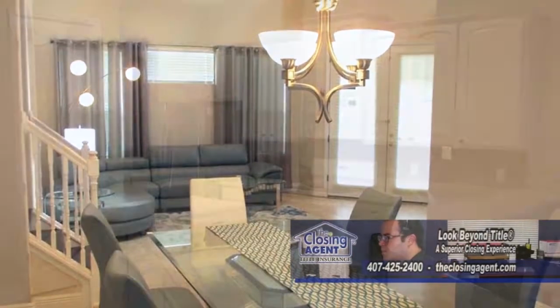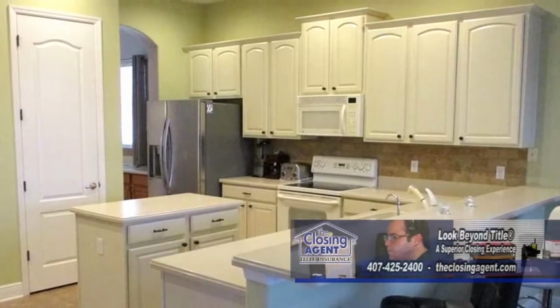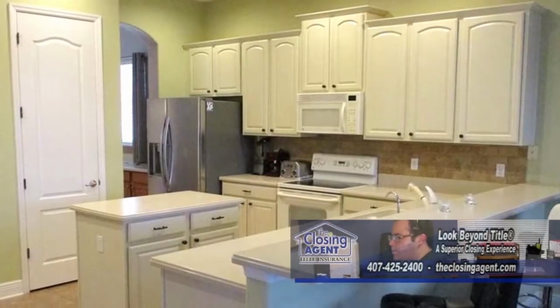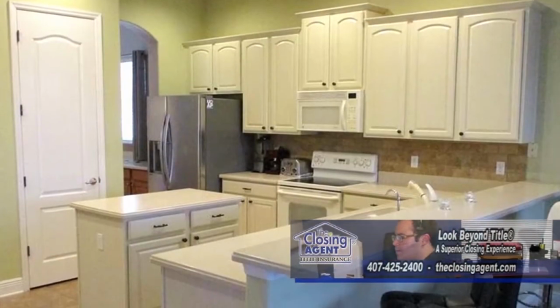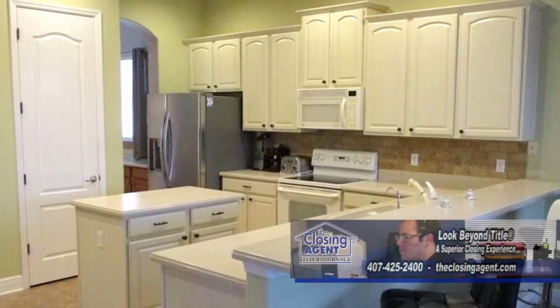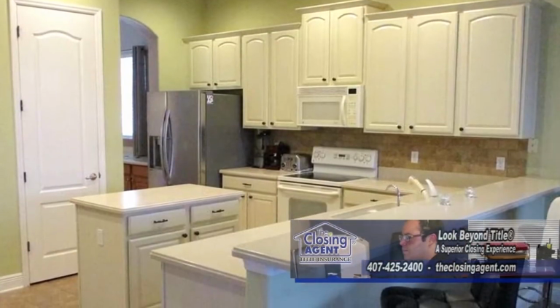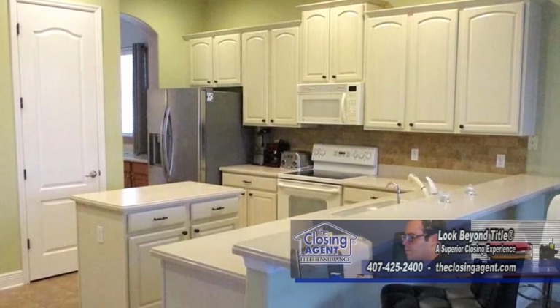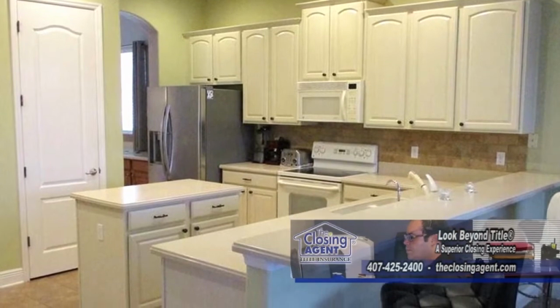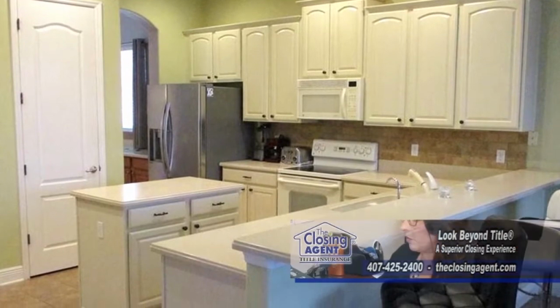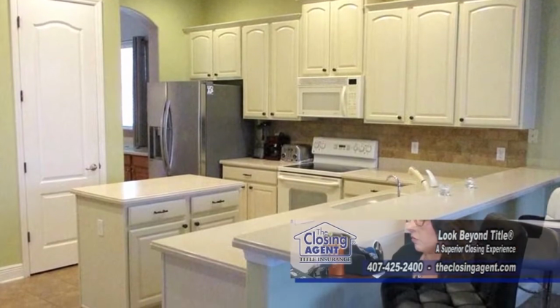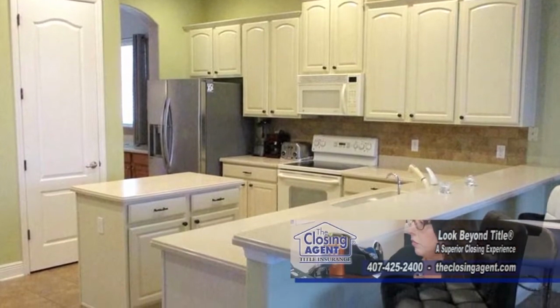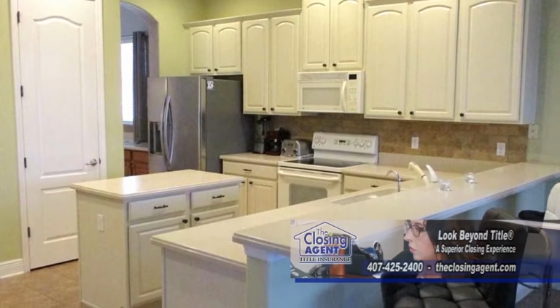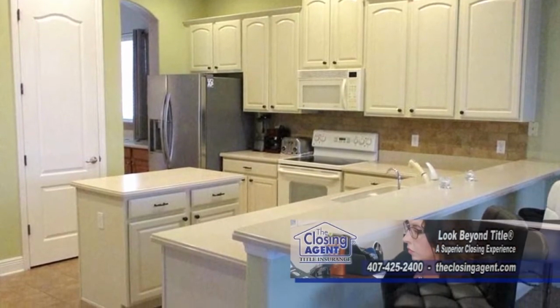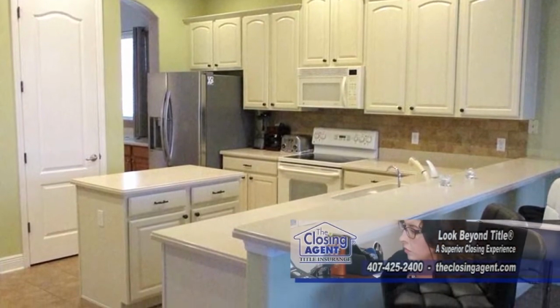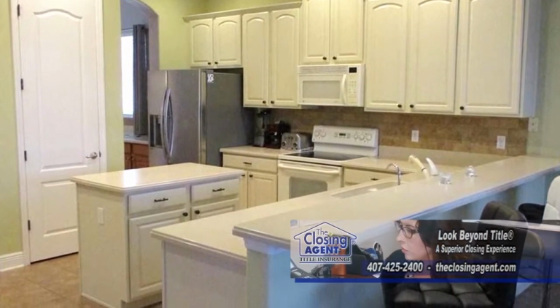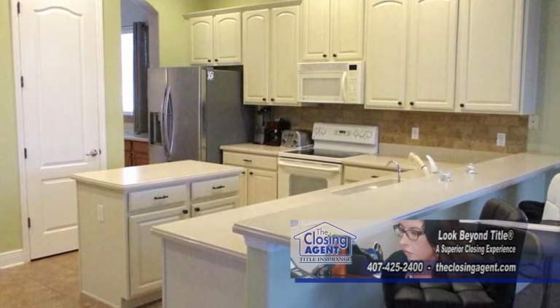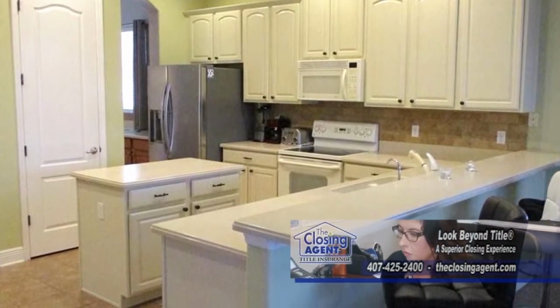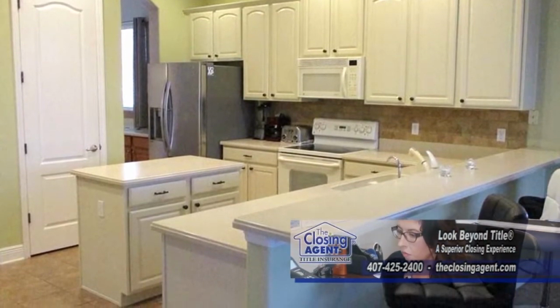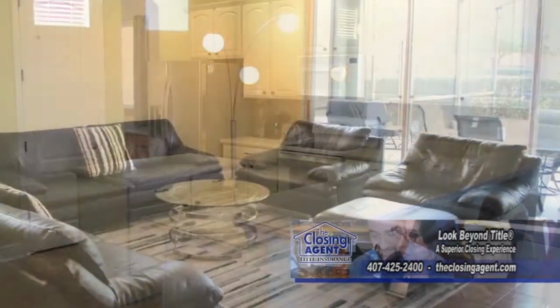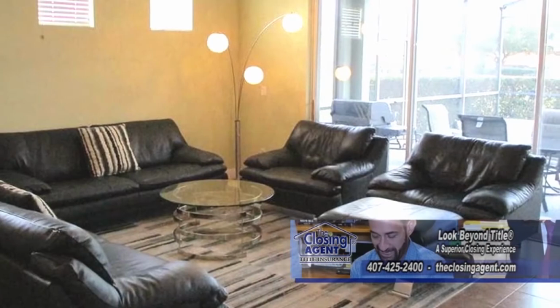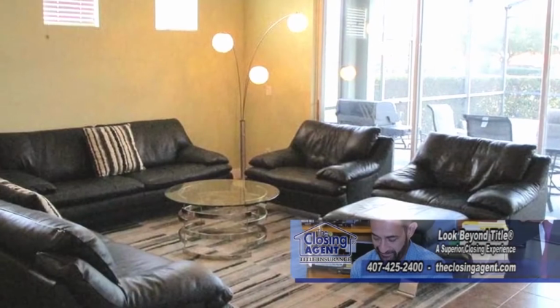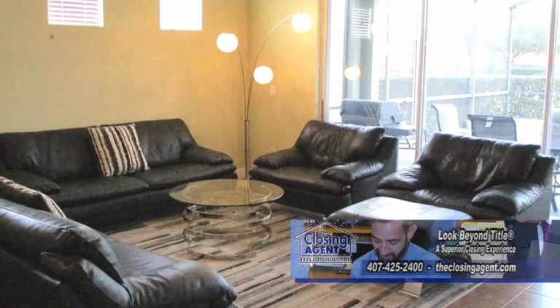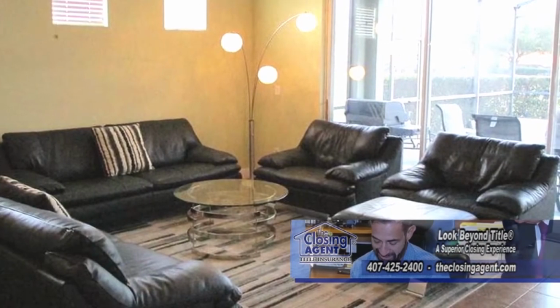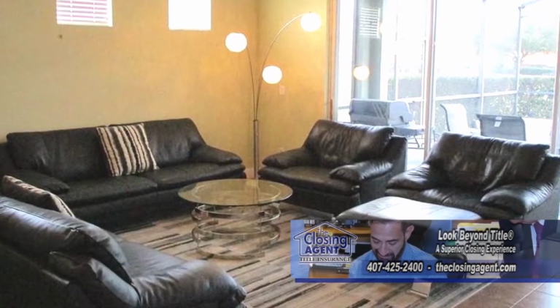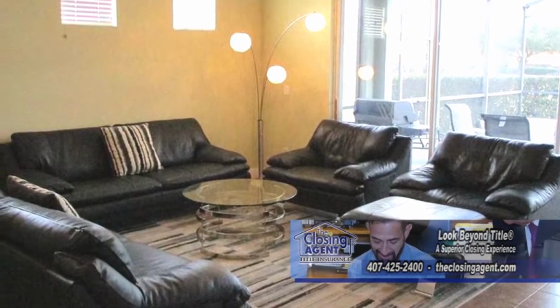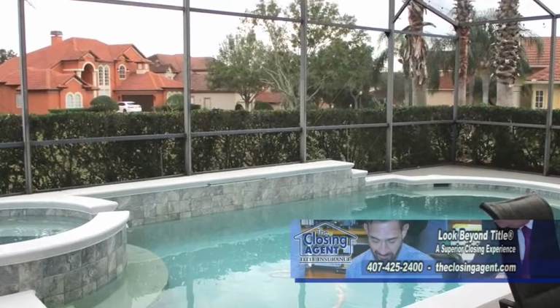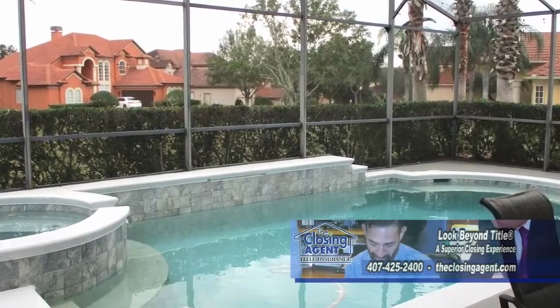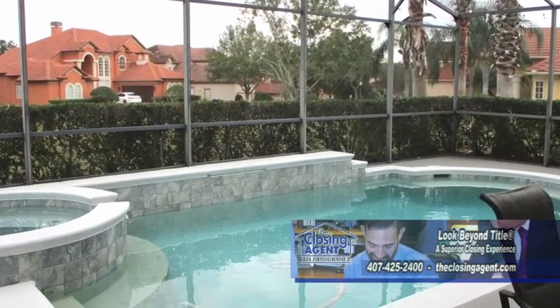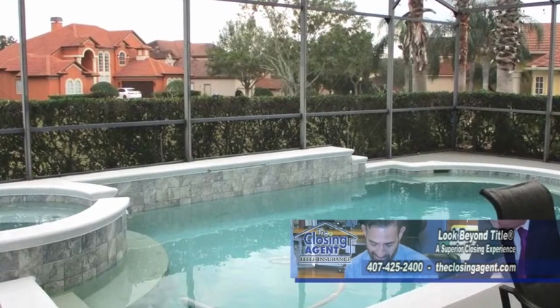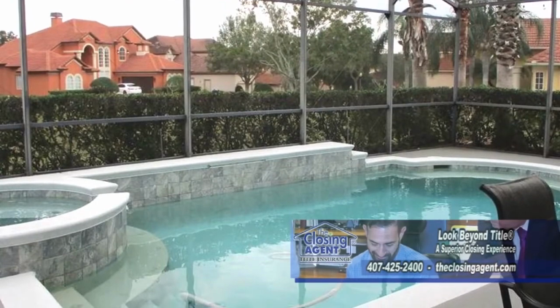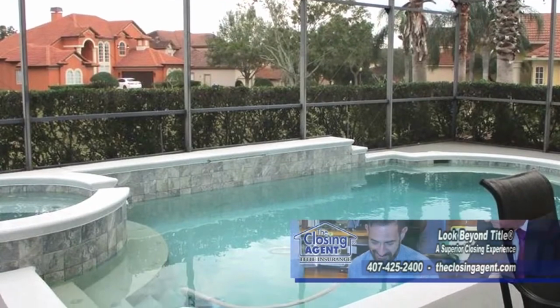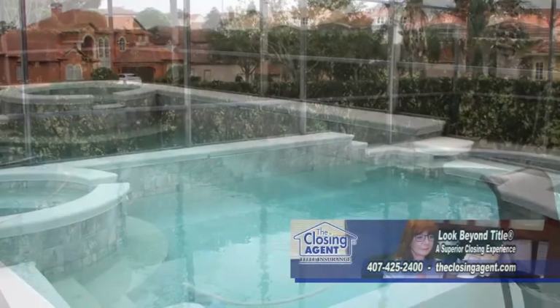The kitchen has quarry counters, a center island, and a breakfast bar. Sliders off the family room lead to the lanai, which includes the pool.